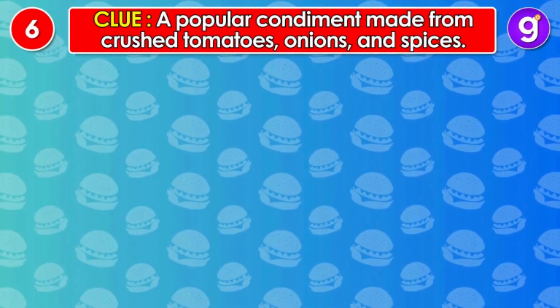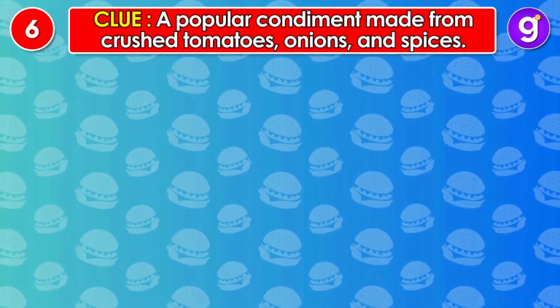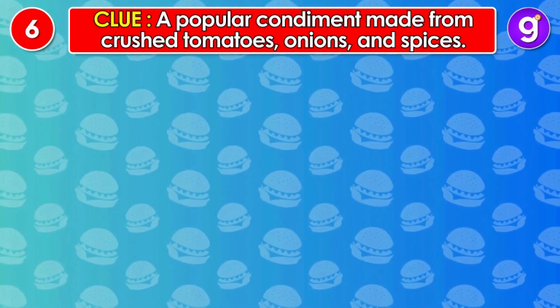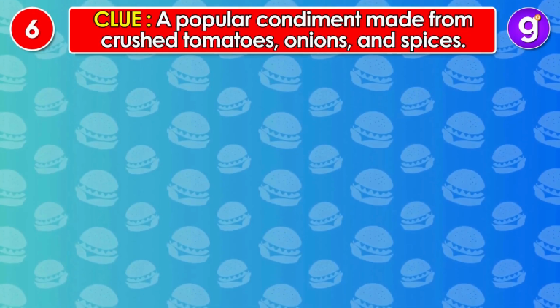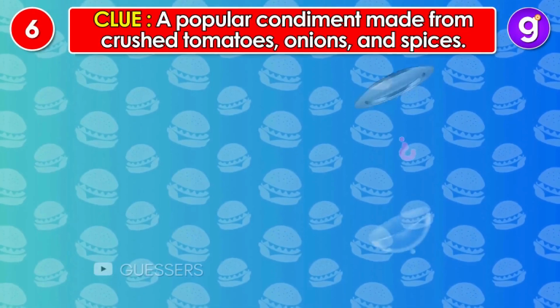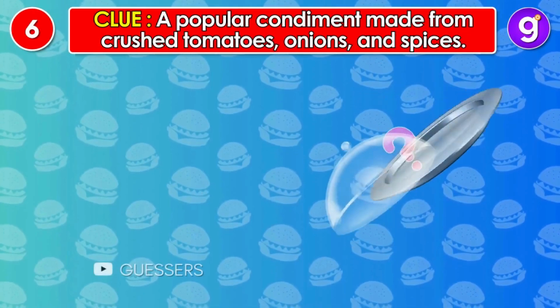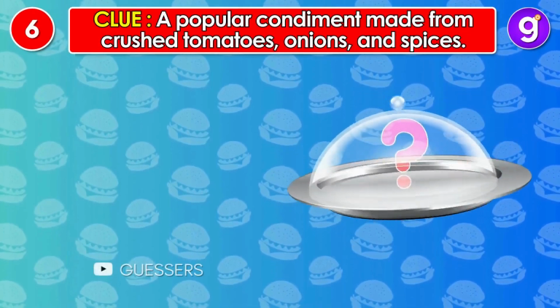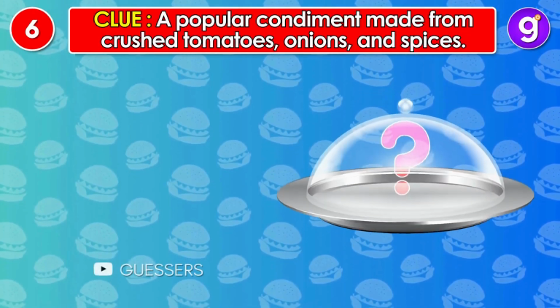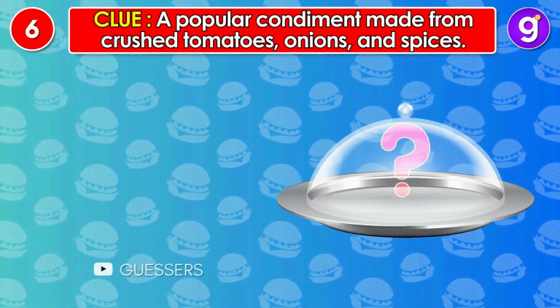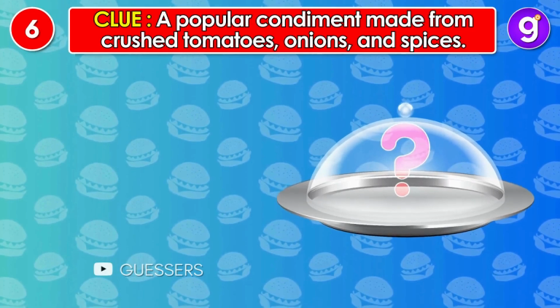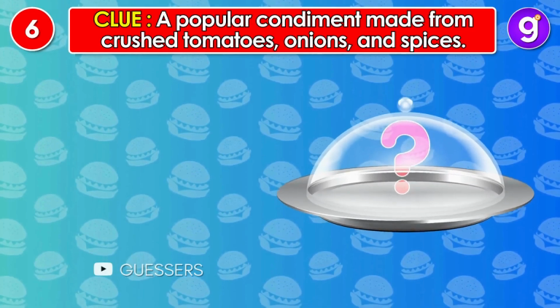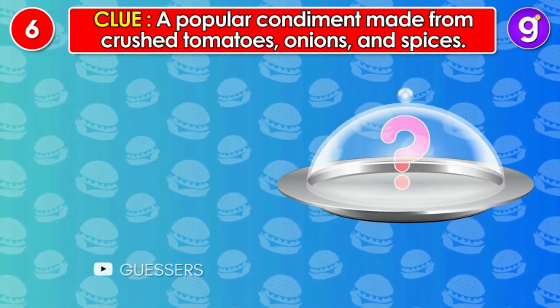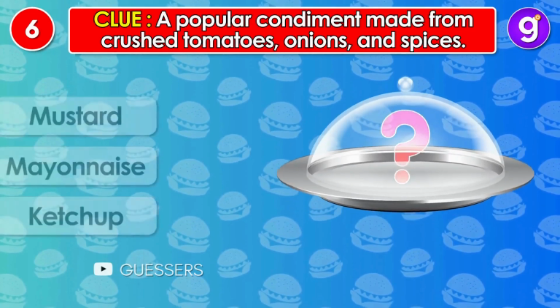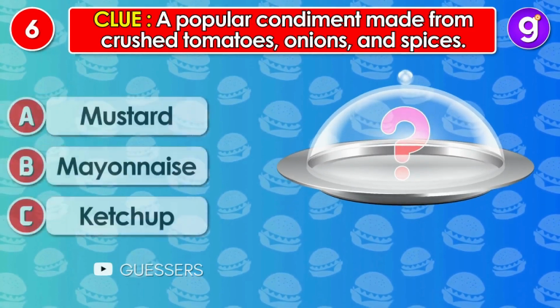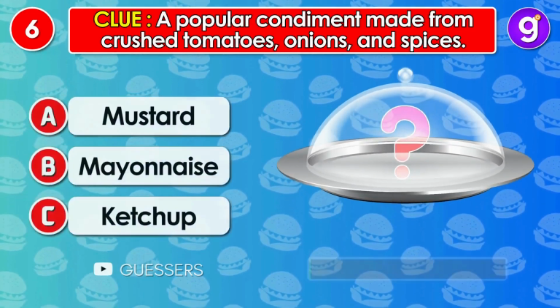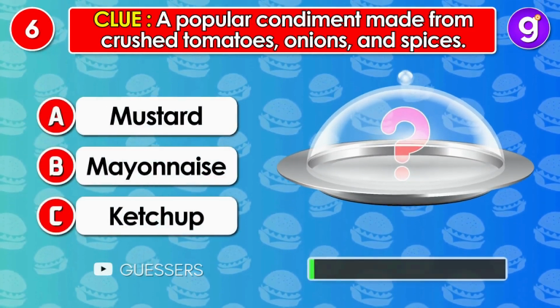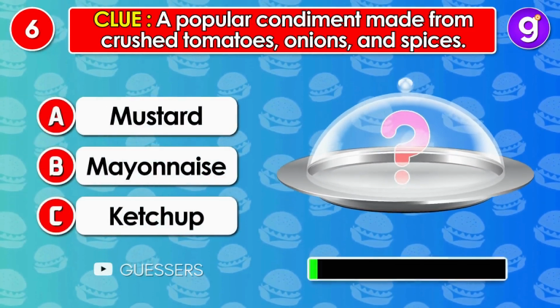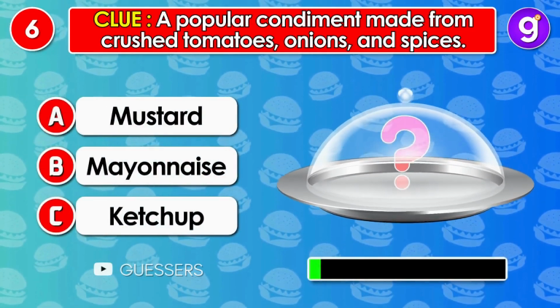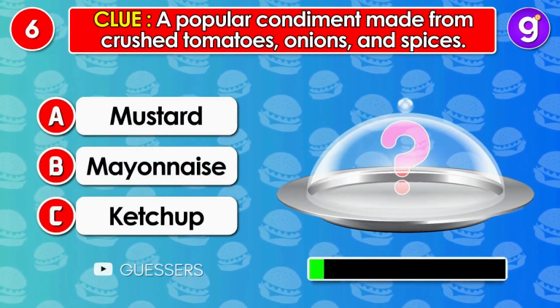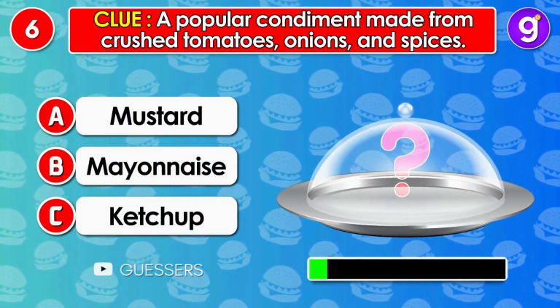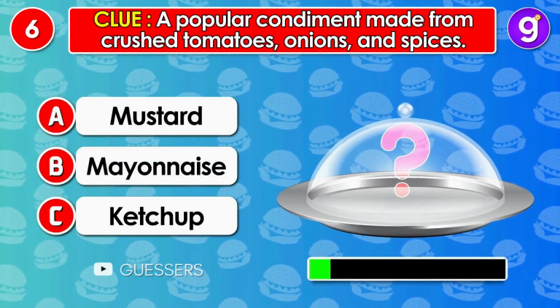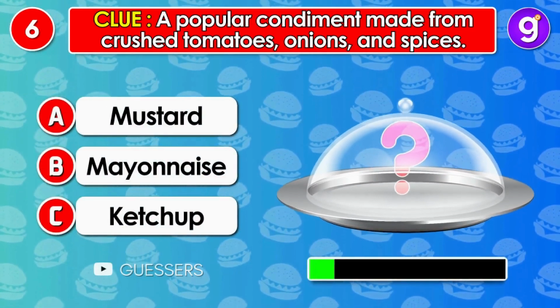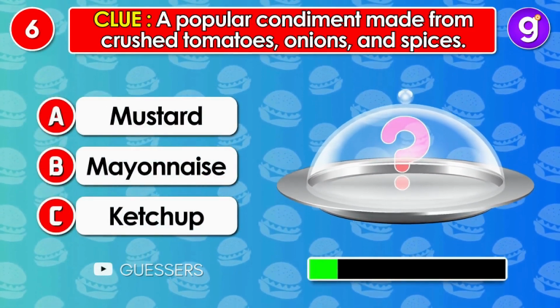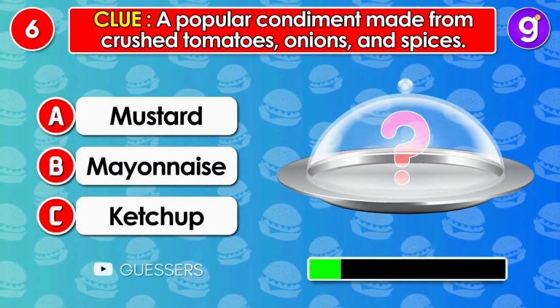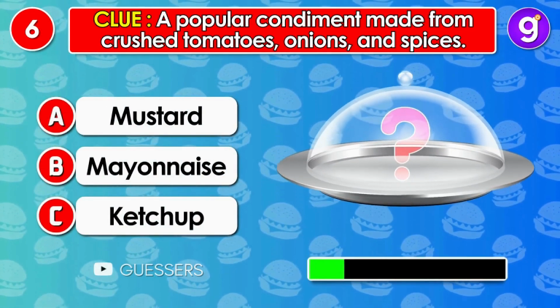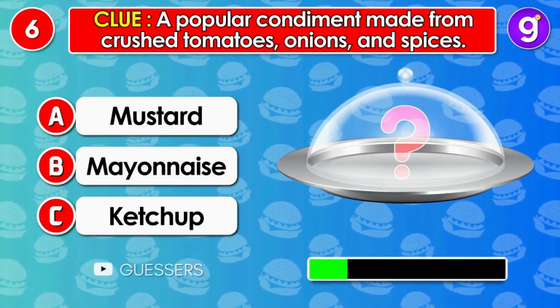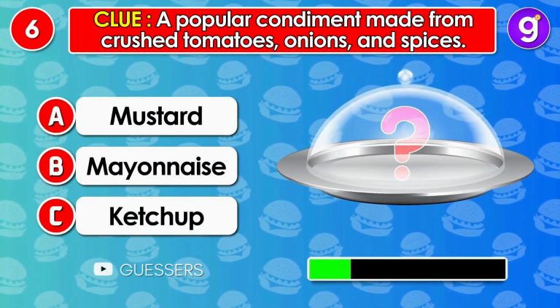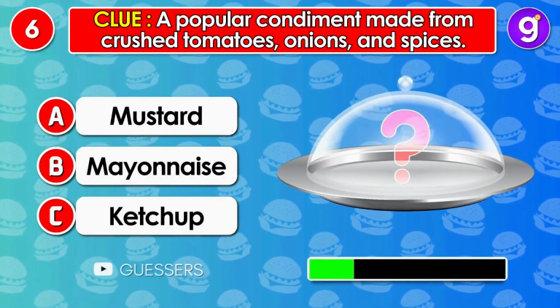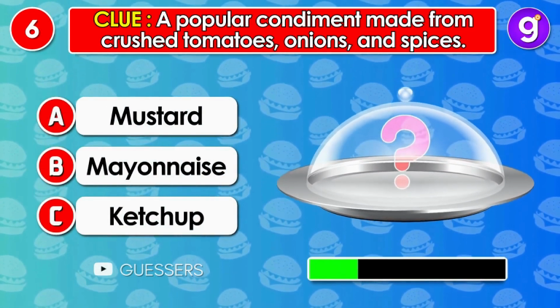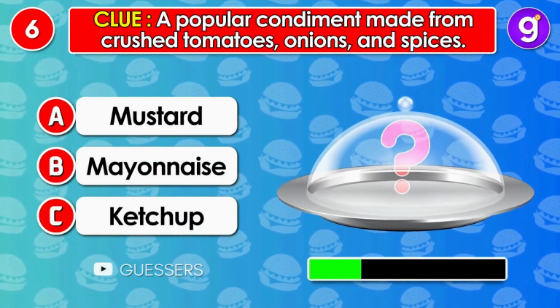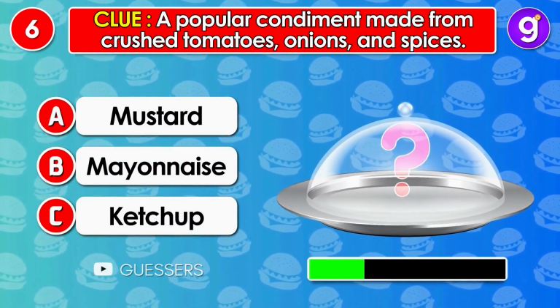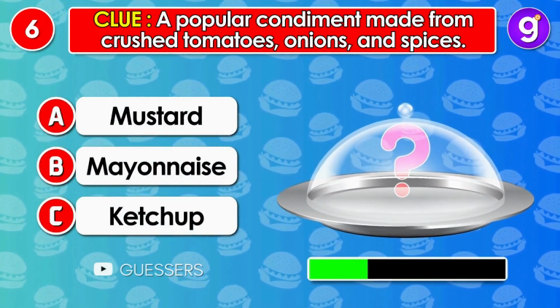Number 6. A popular condiment made from crushed tomatoes, onions and spices.